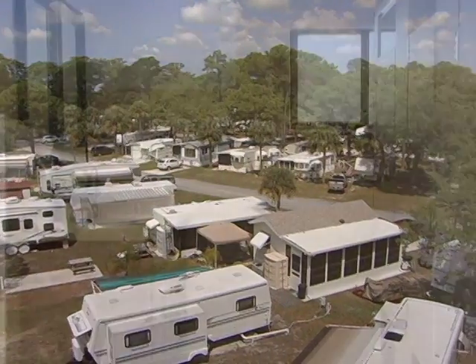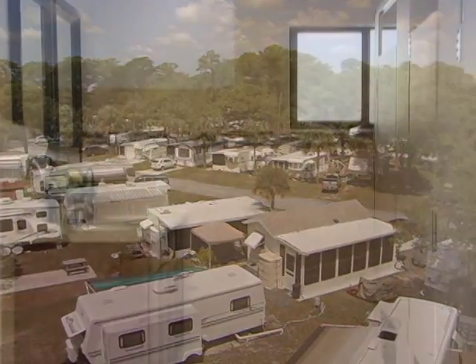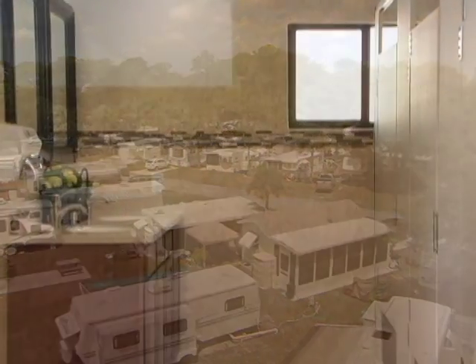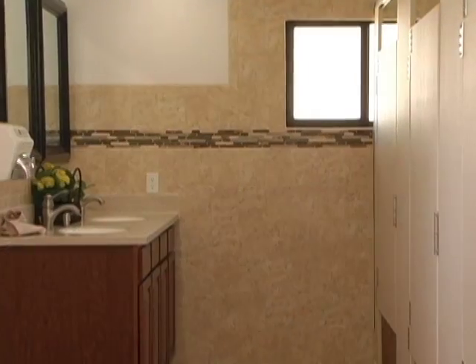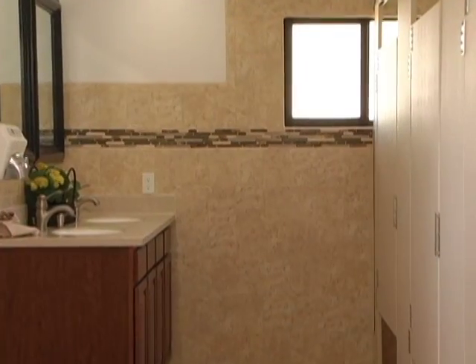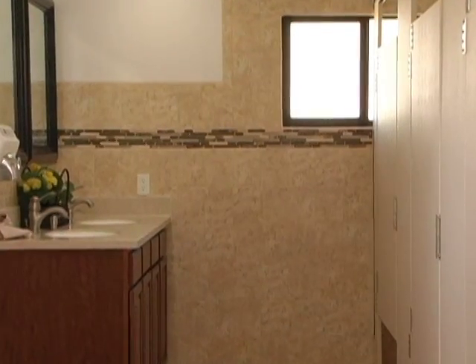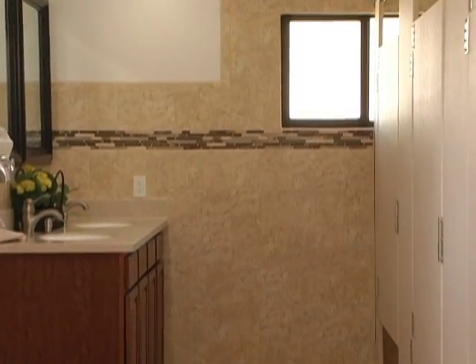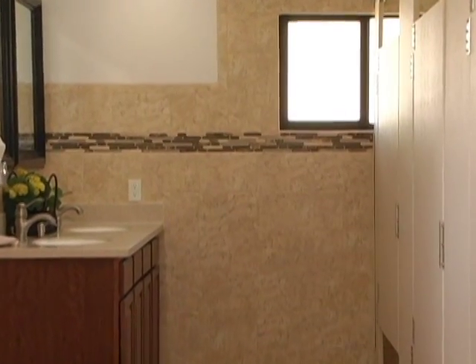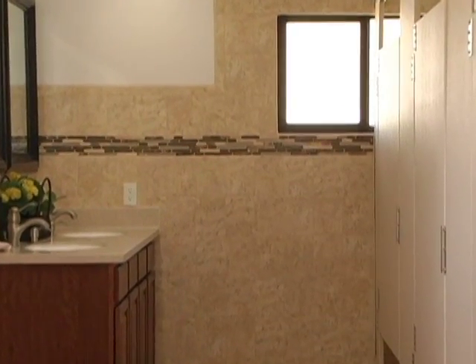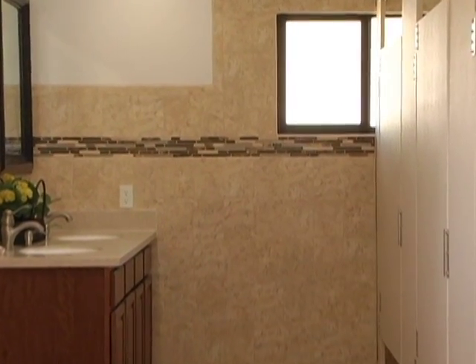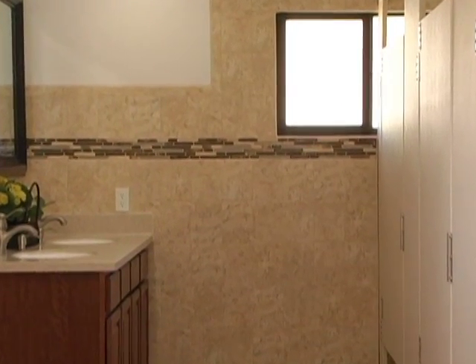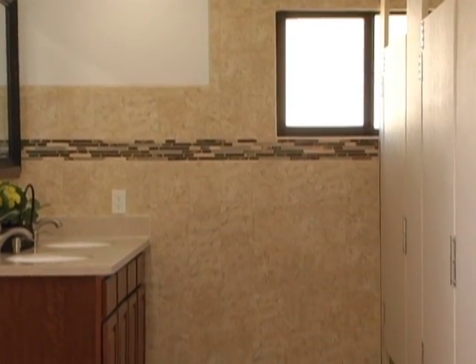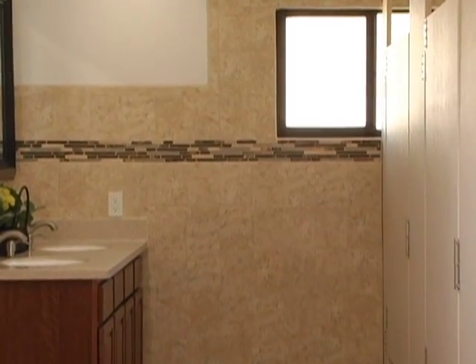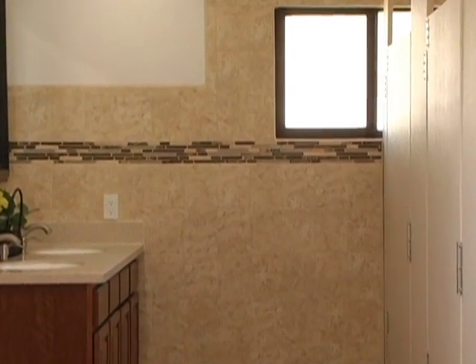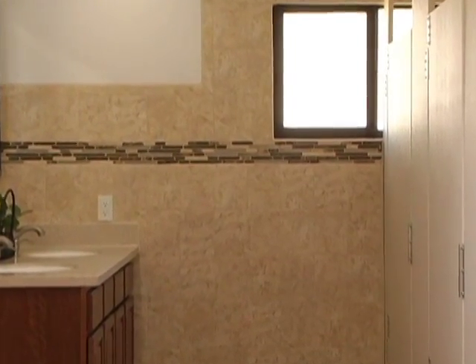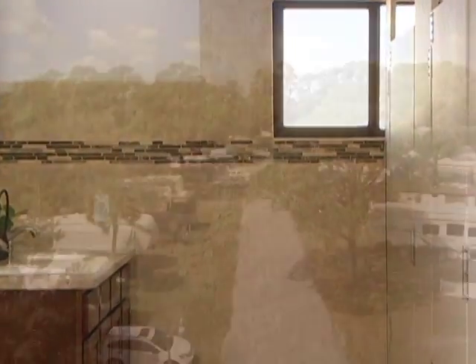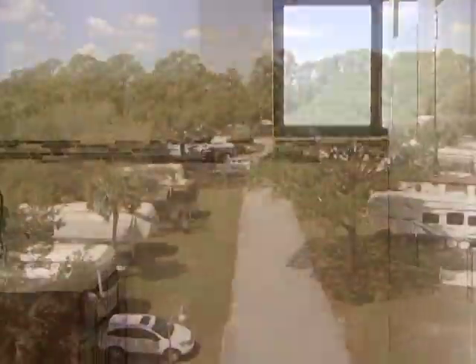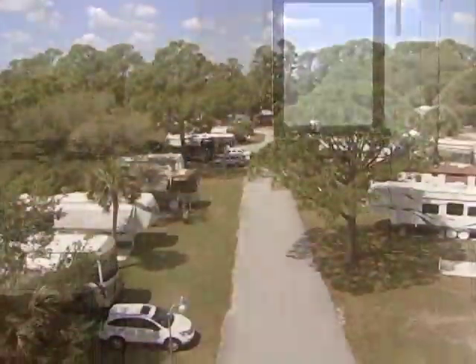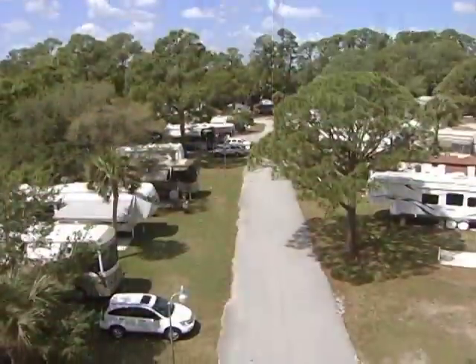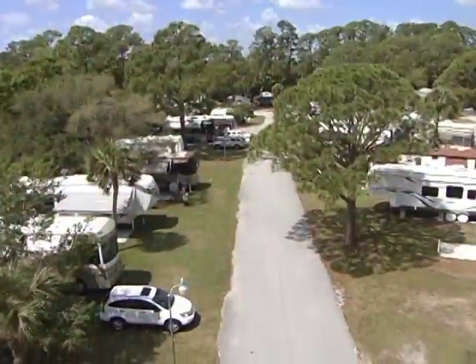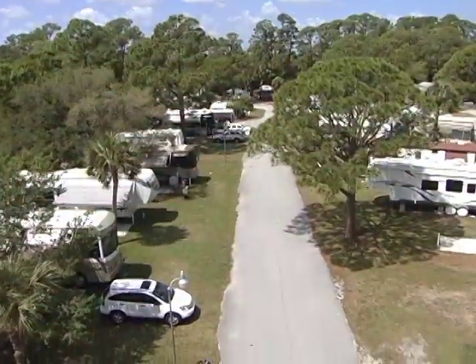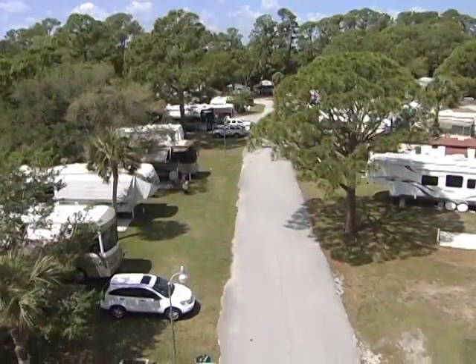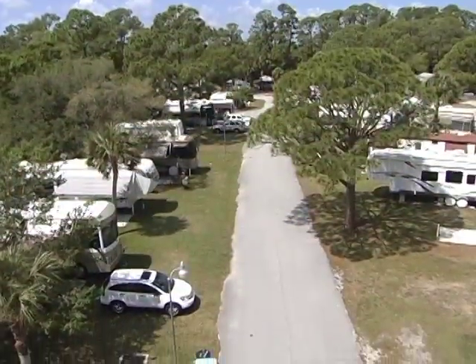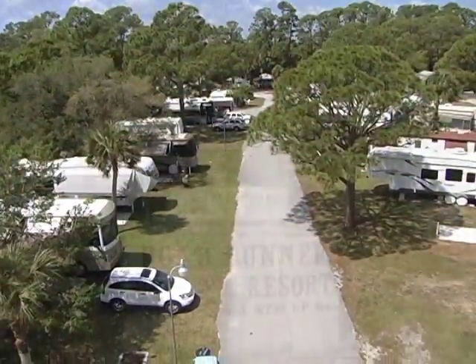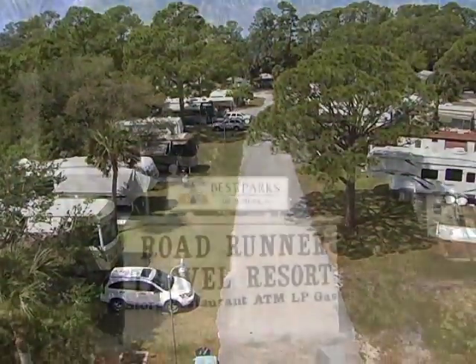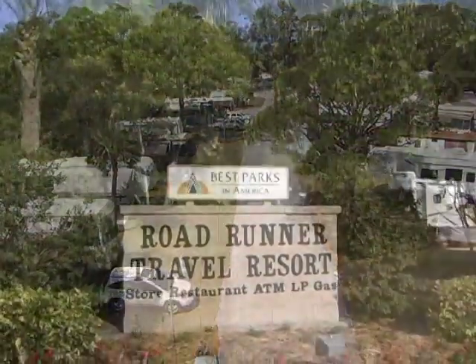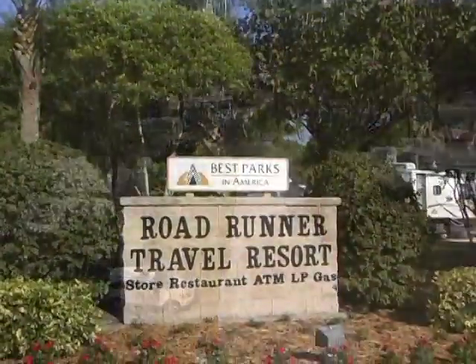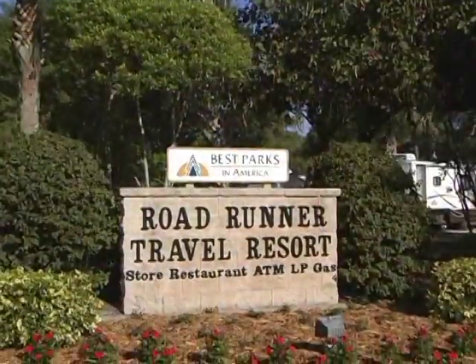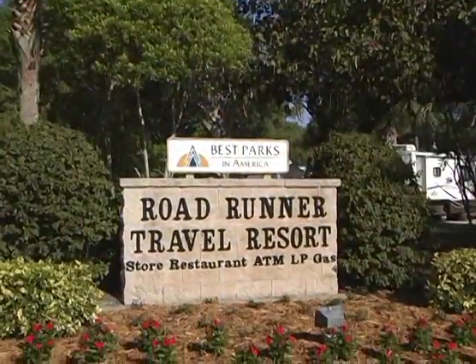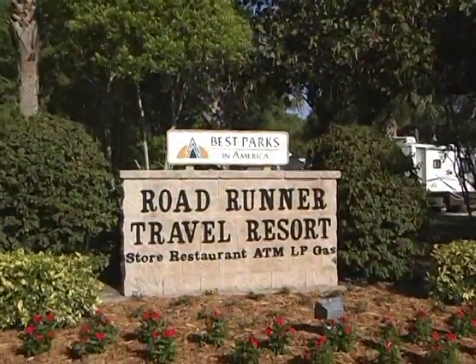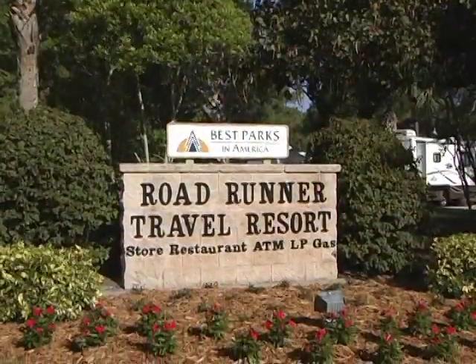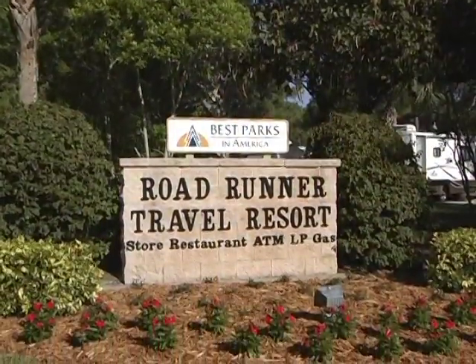For the top quality amenities you've been searching for in a campground, the choice is simple. Roadrunner Travel Resort.